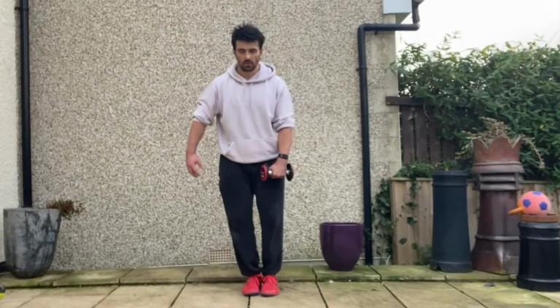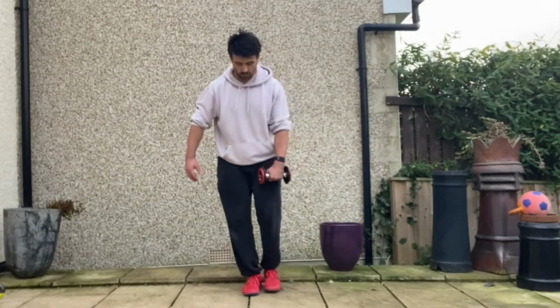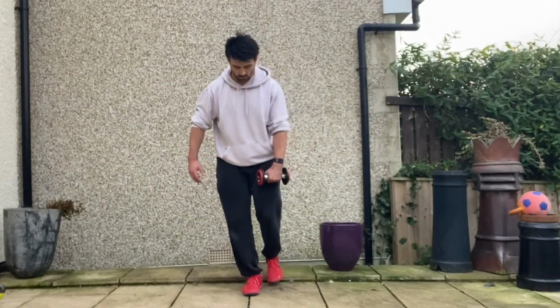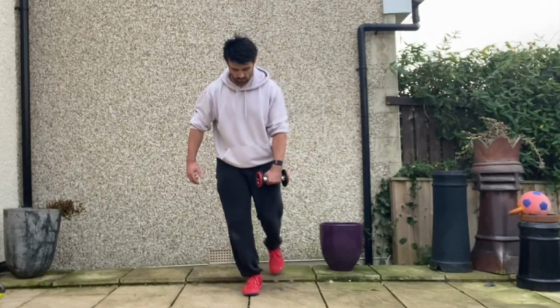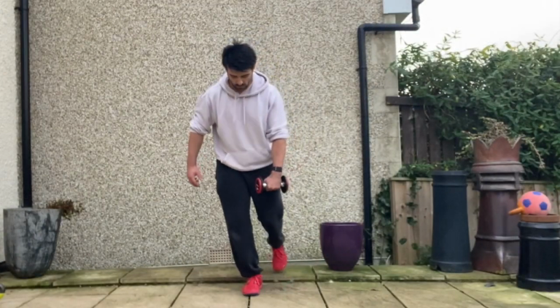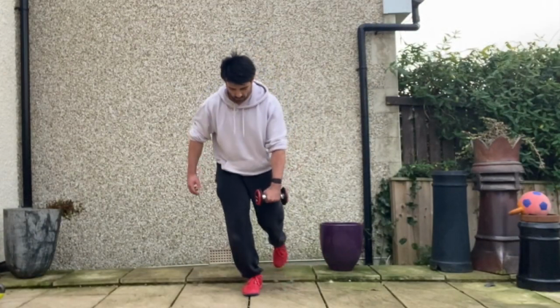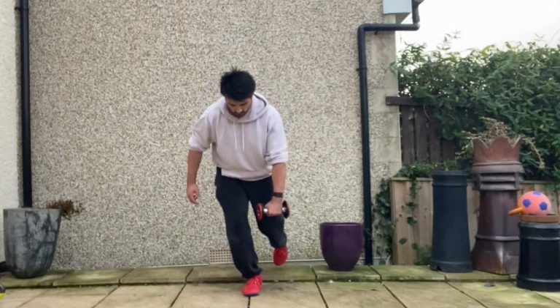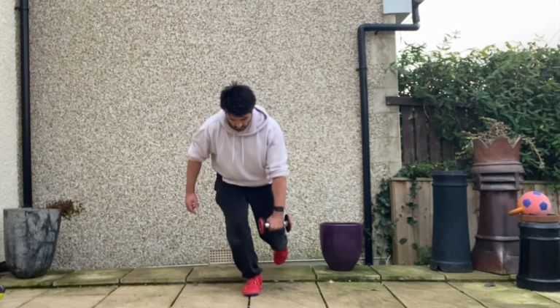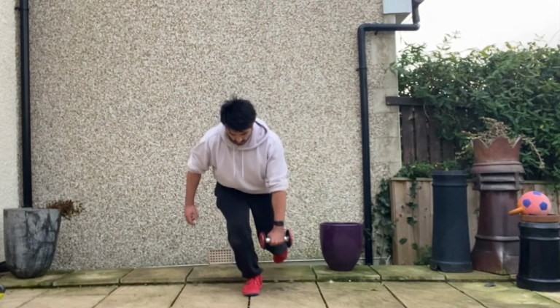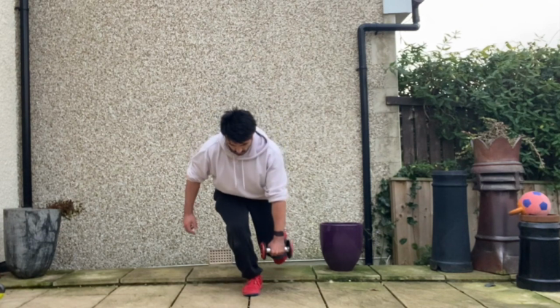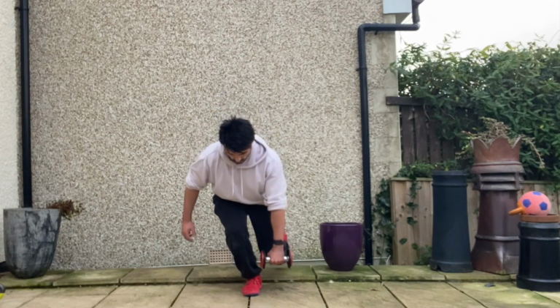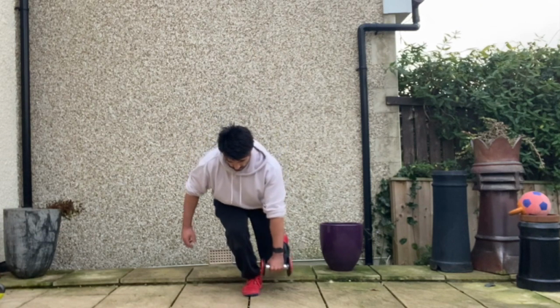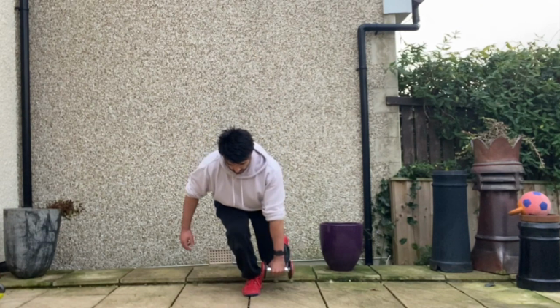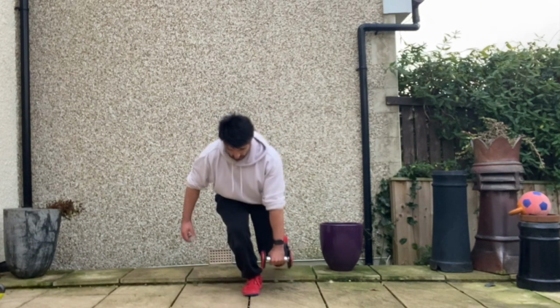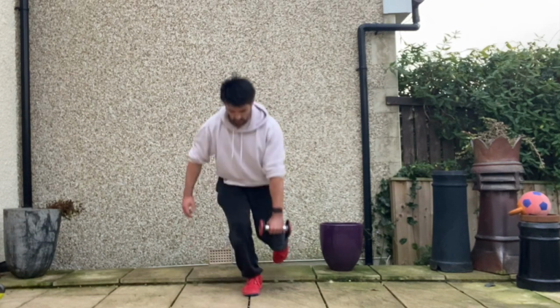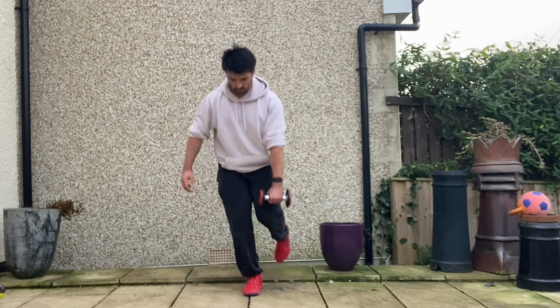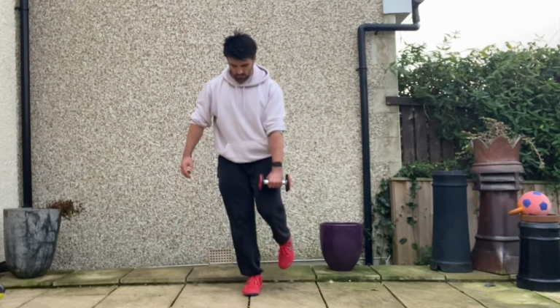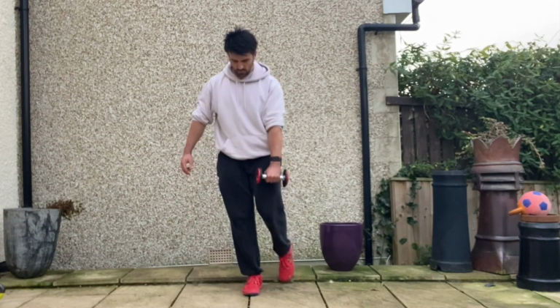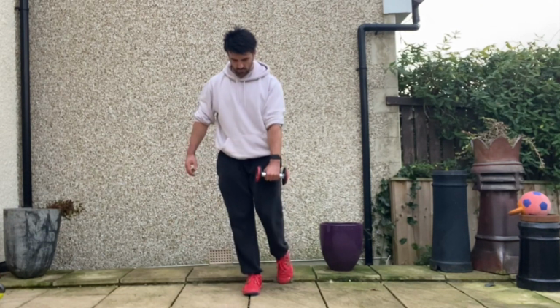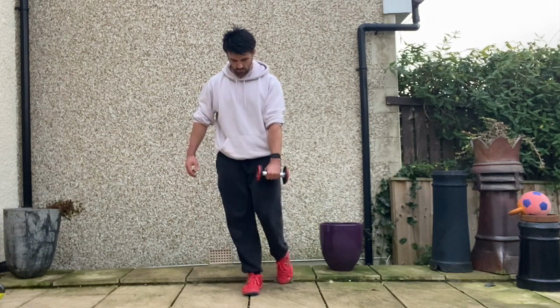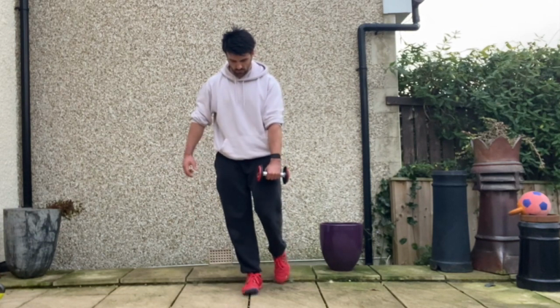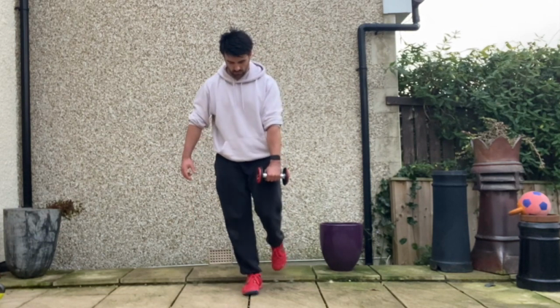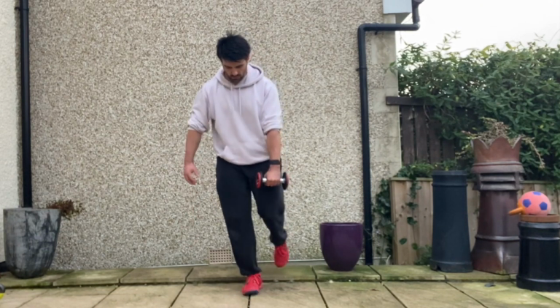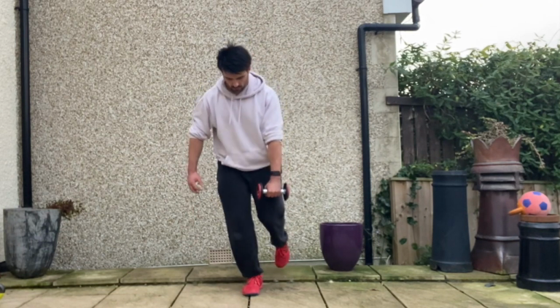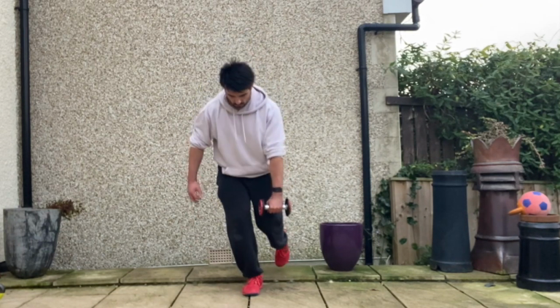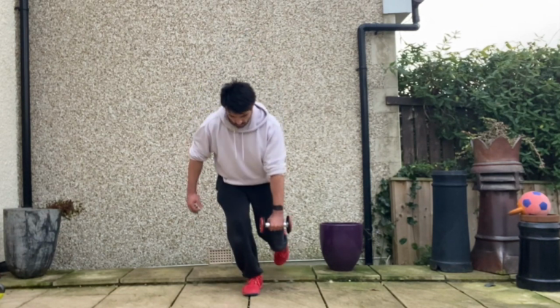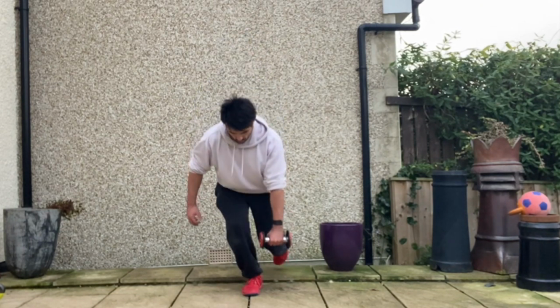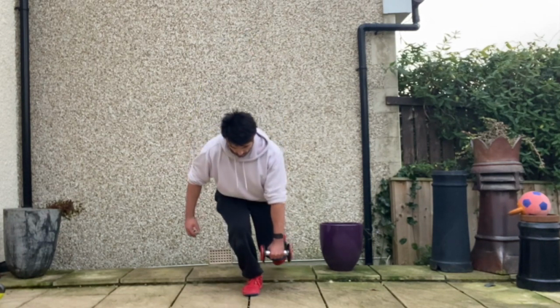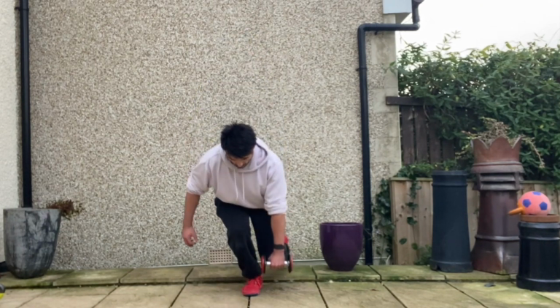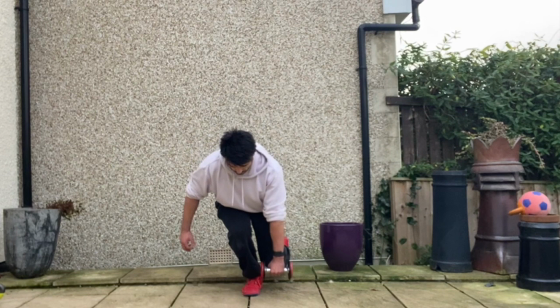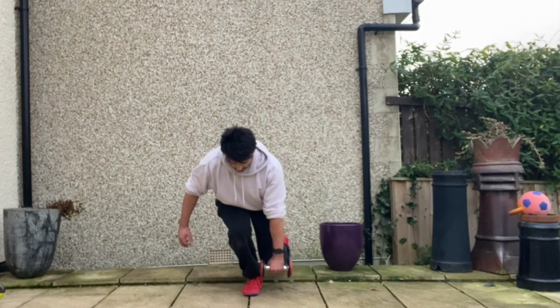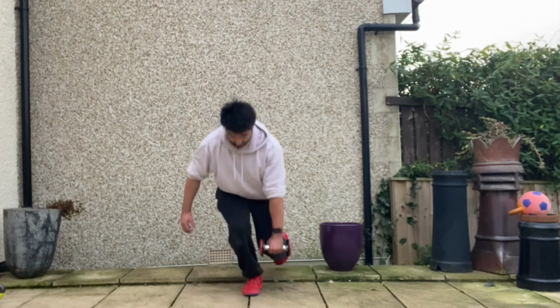Make sure you maintain a nice tripod position with the weight bearing leg. Keep your knee tracking centrally over your toes and make sure your hips don't deviate side to side.